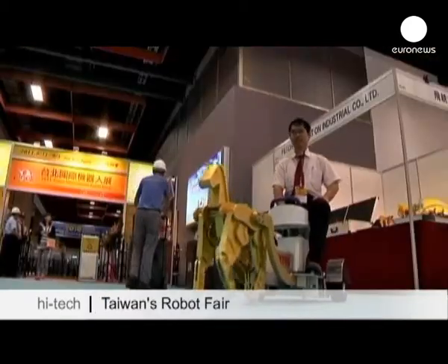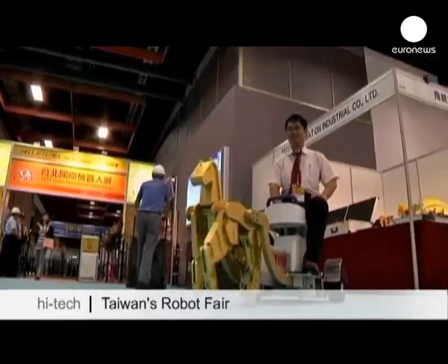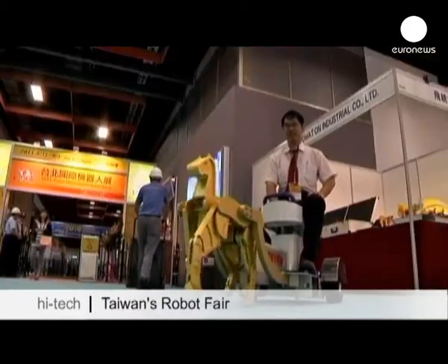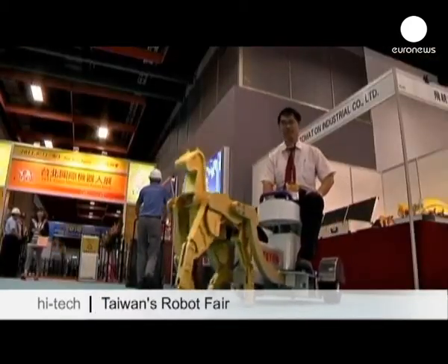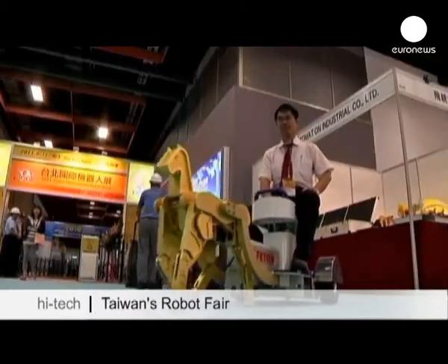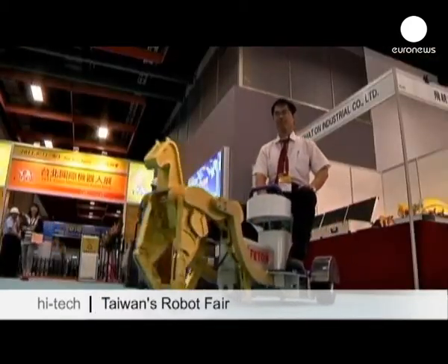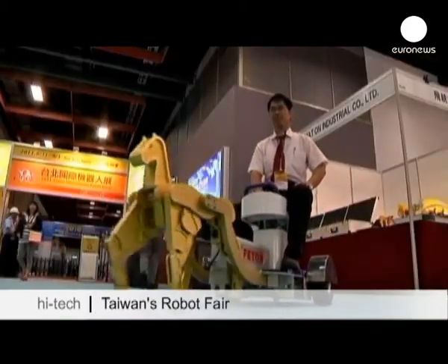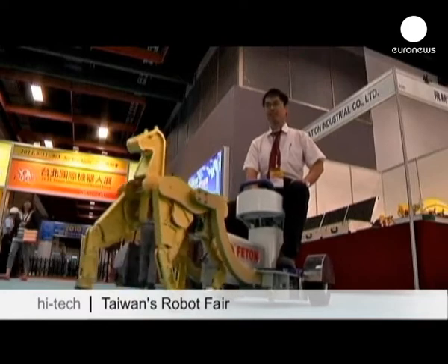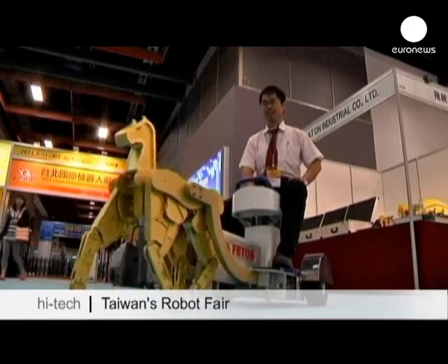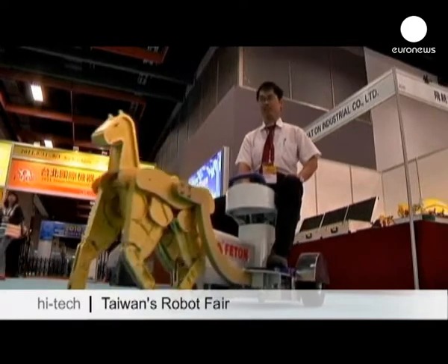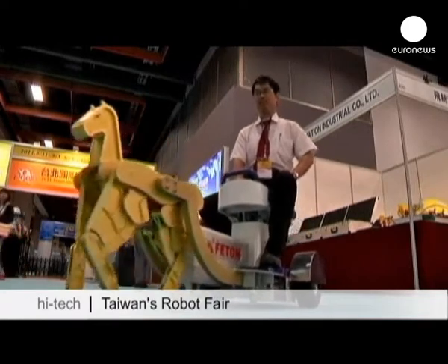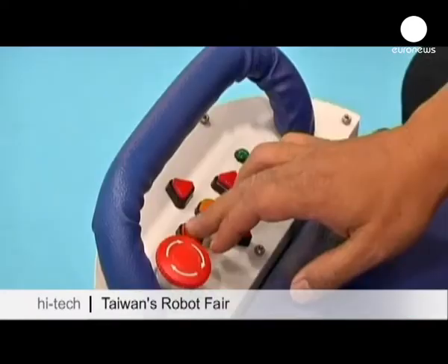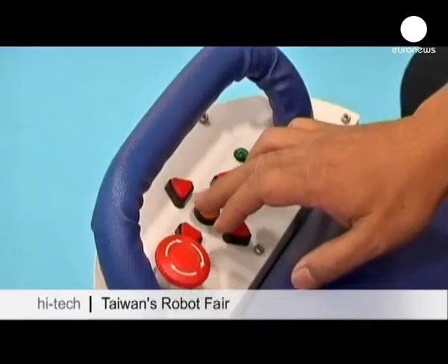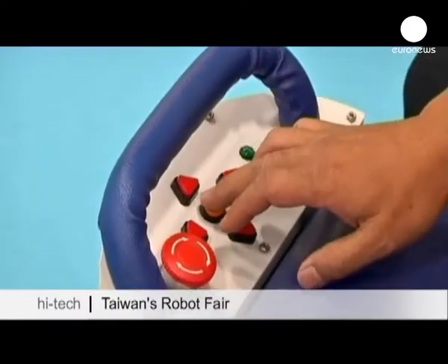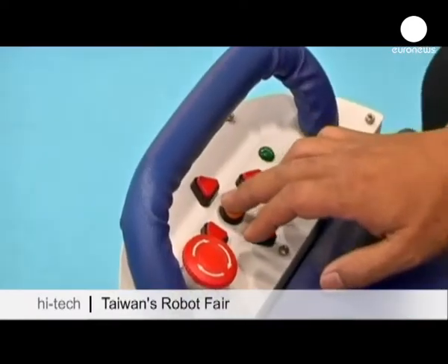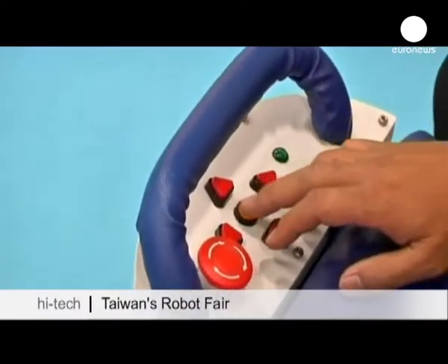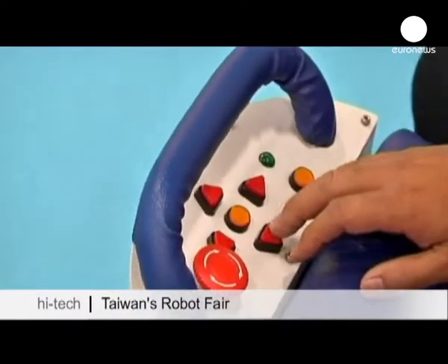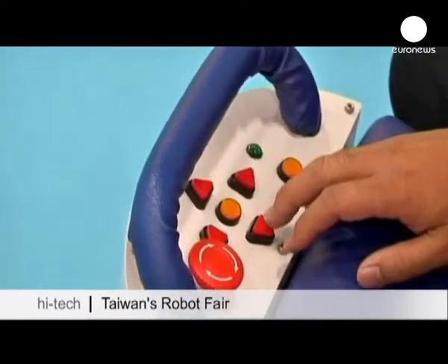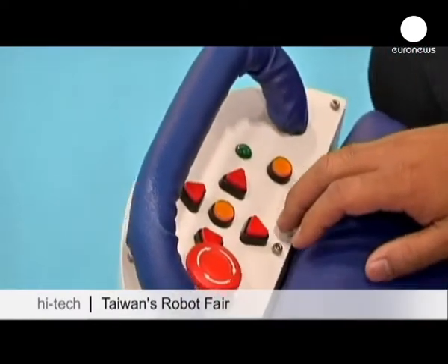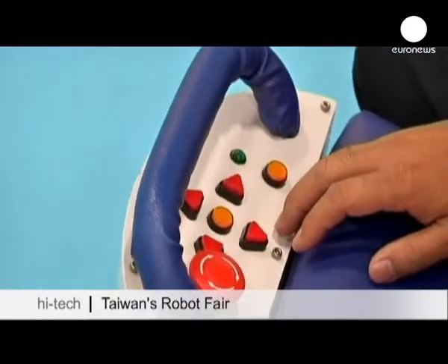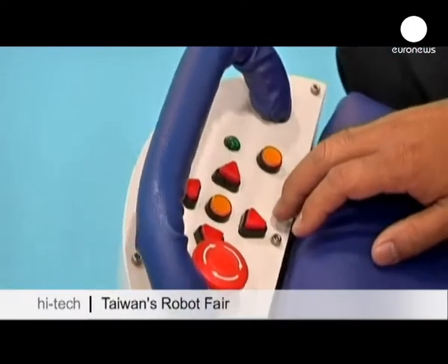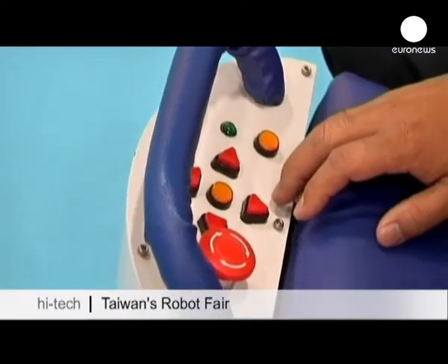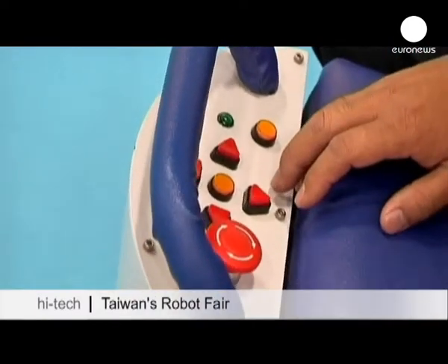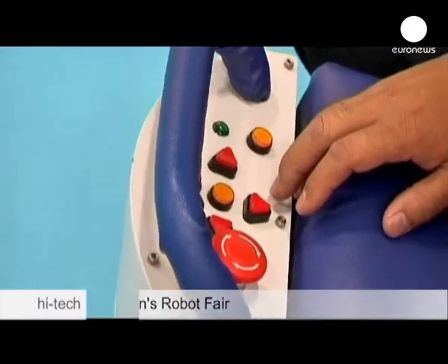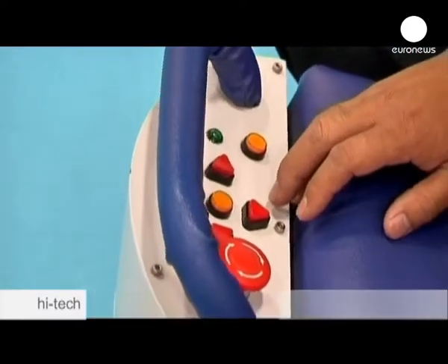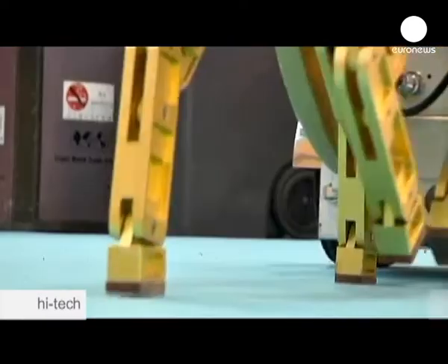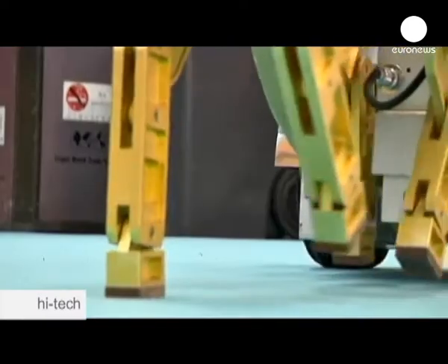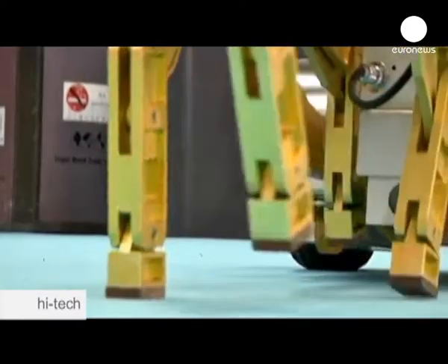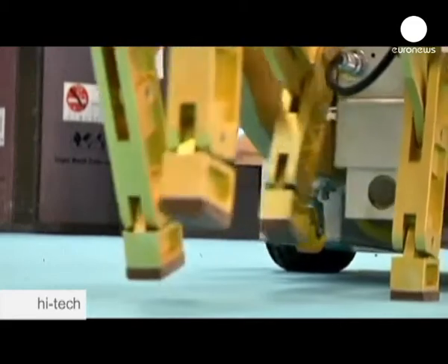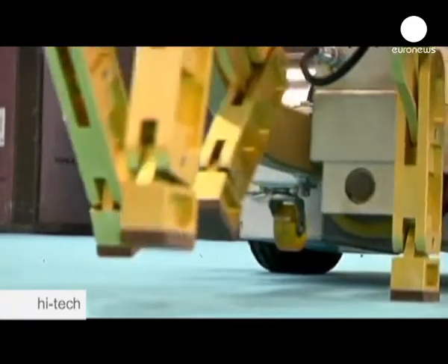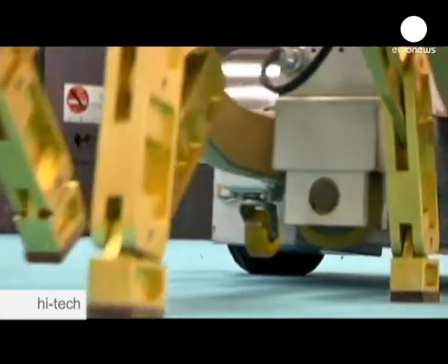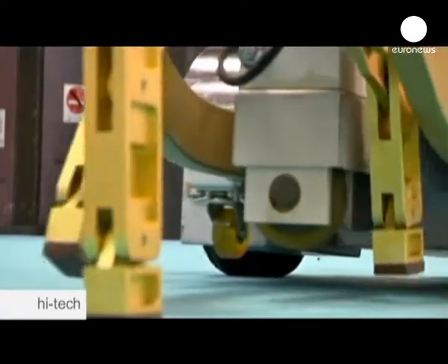This robotic horse-drawn carriage was just one of many surprising exhibits on show at the International Robot Fair in Taiwan this year.